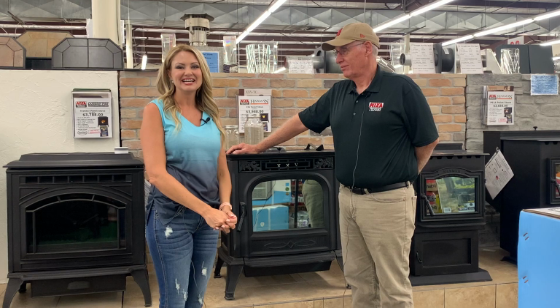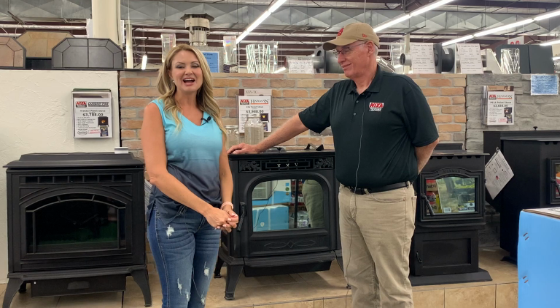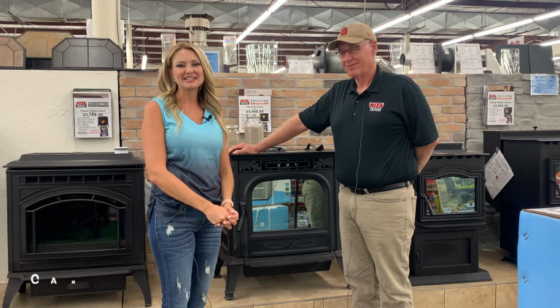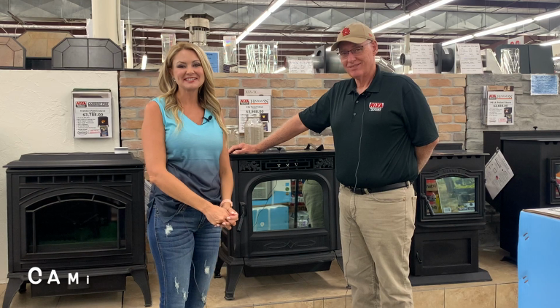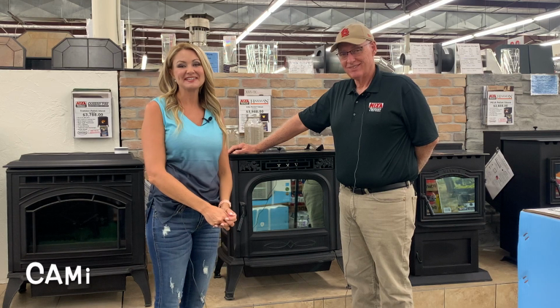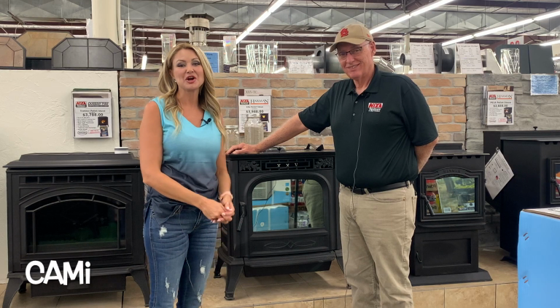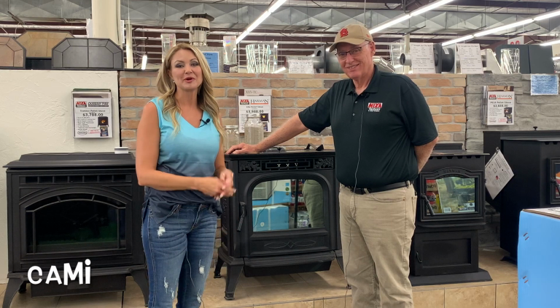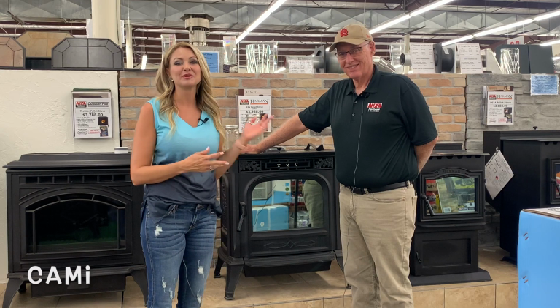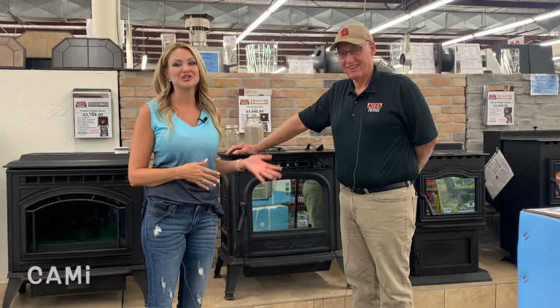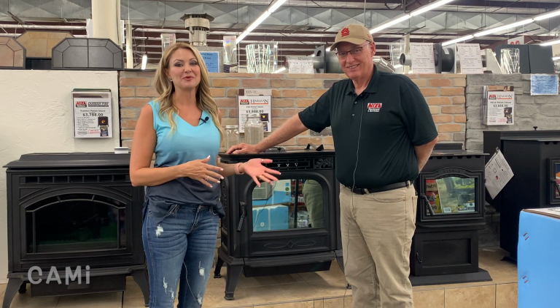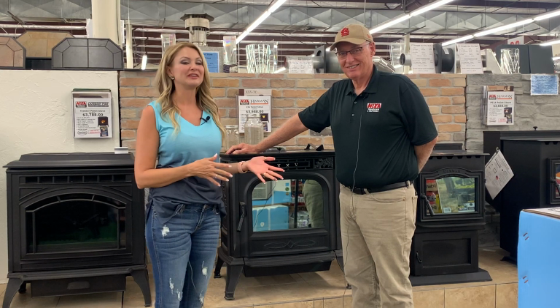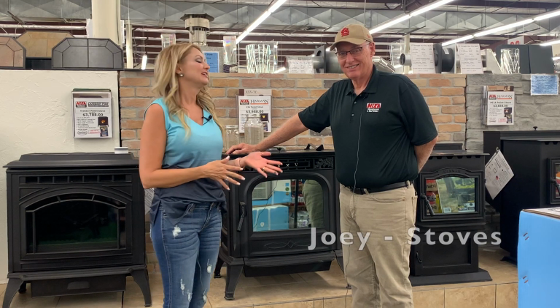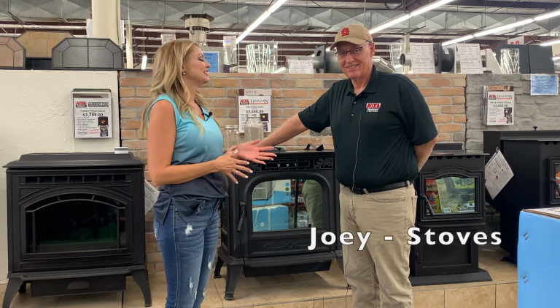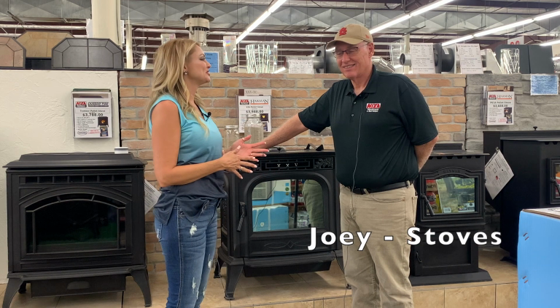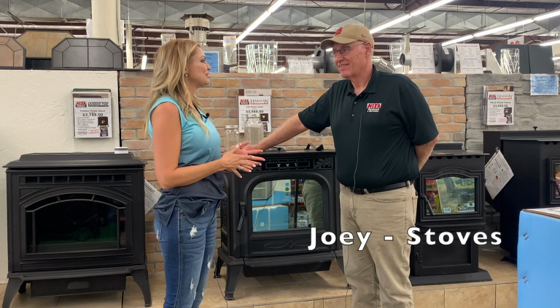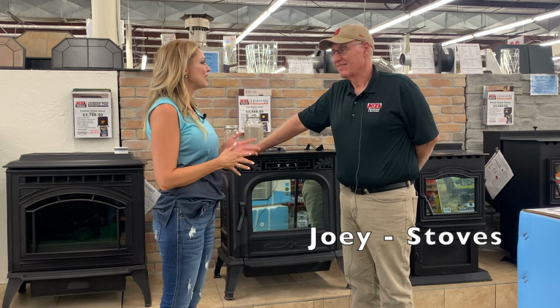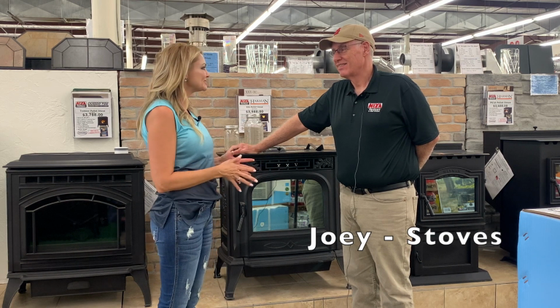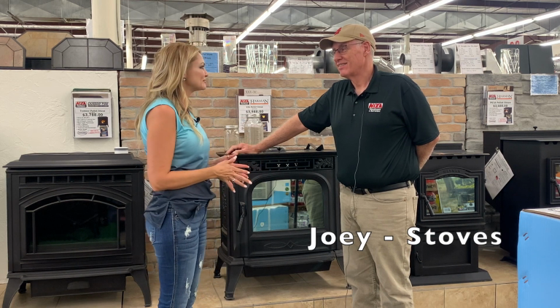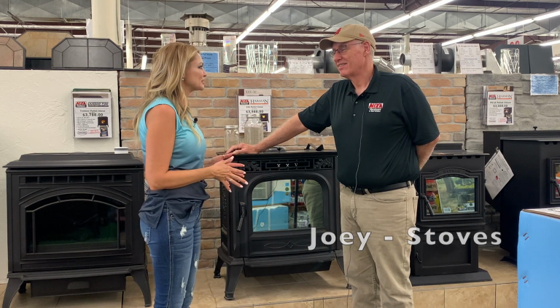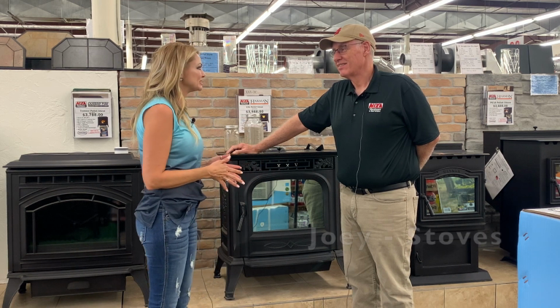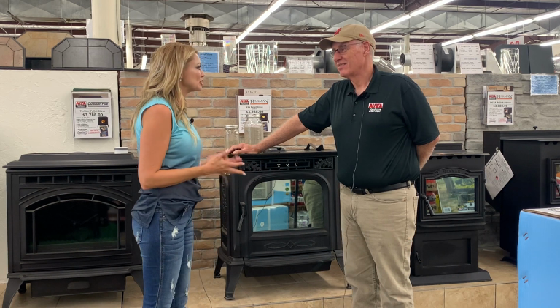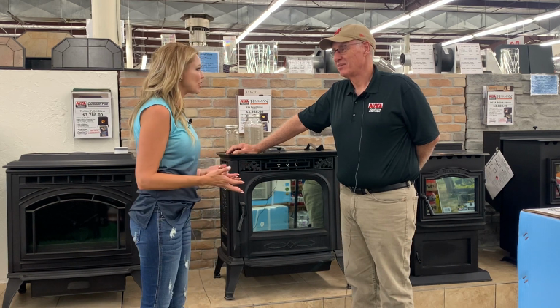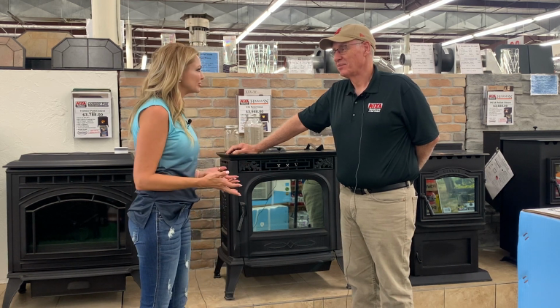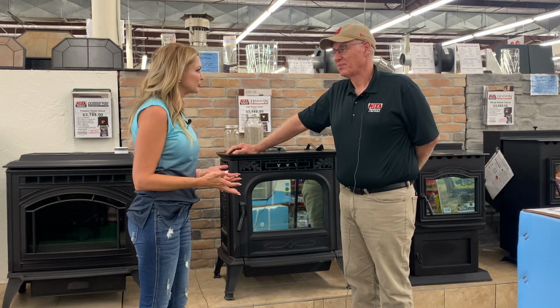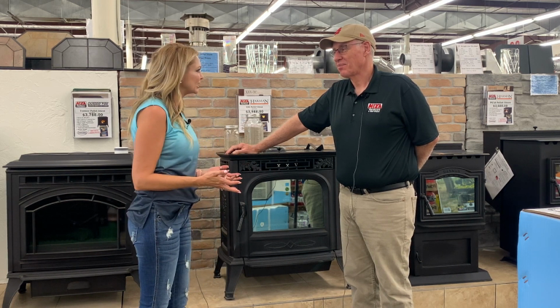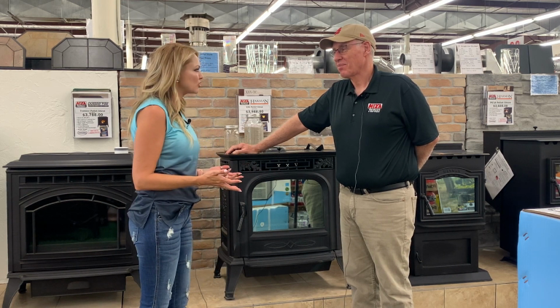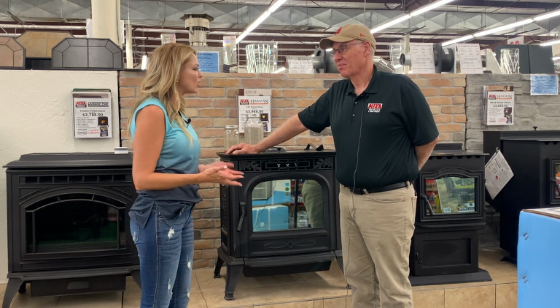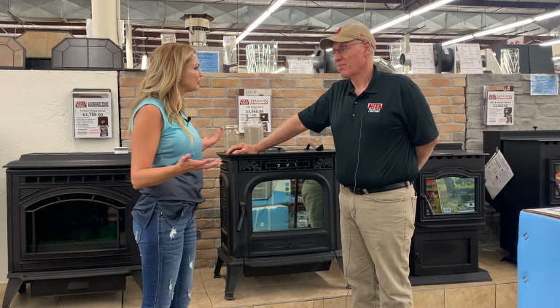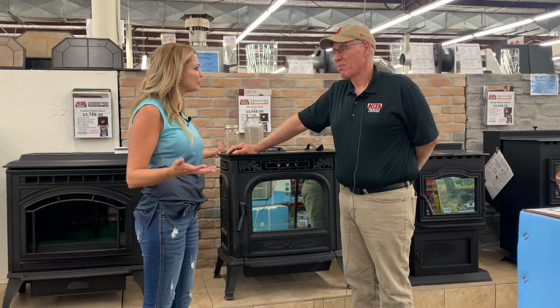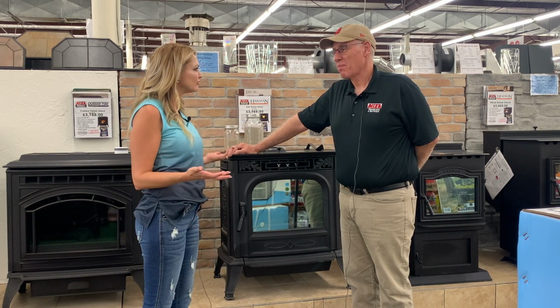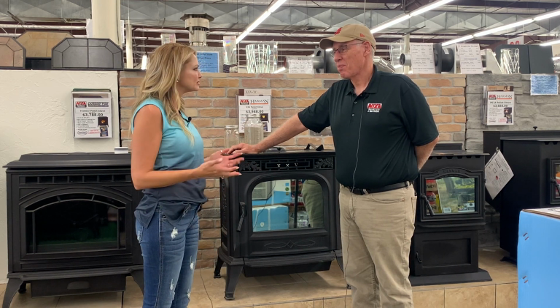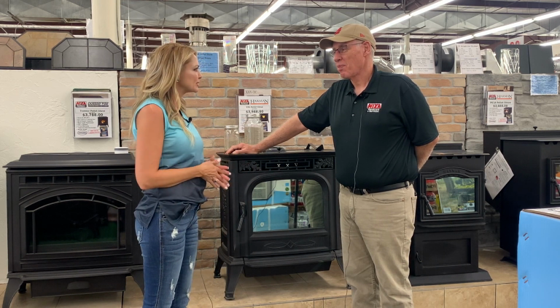I'm at Nixa Seed and Hardware with Joey. Now Joey, pellet stoves are getting so popular right now. Why do people love them so much?